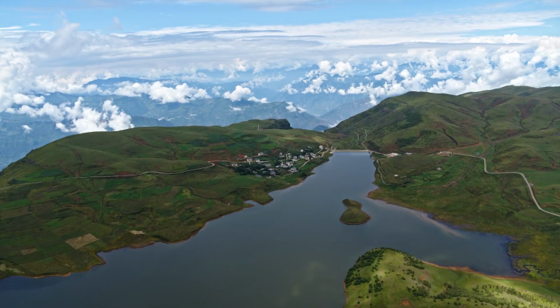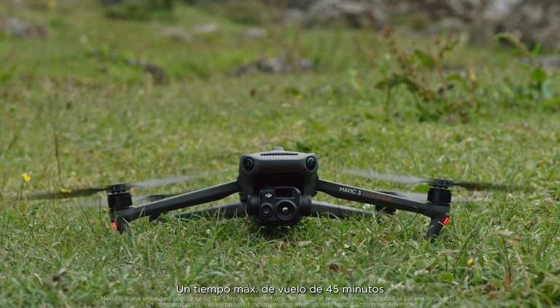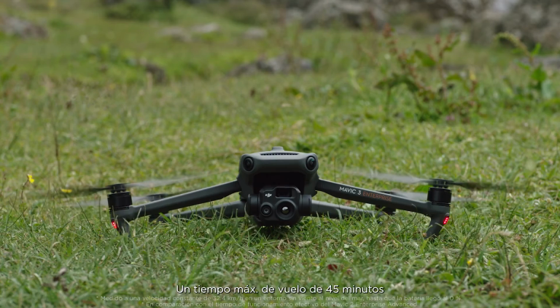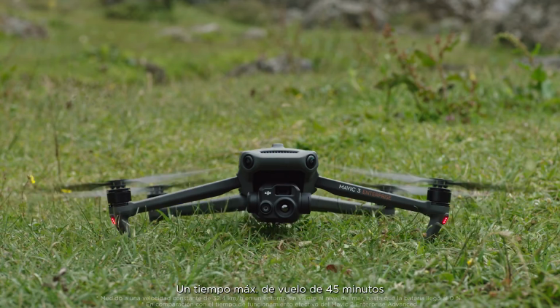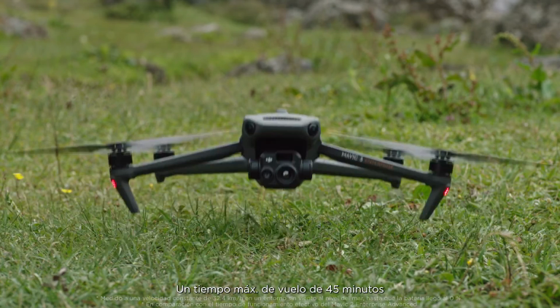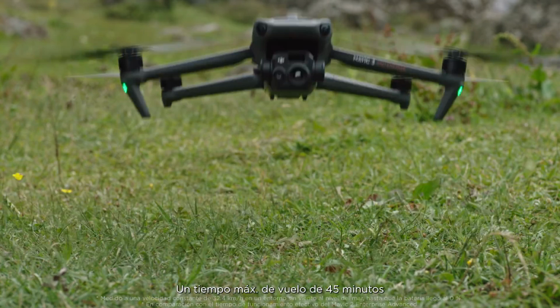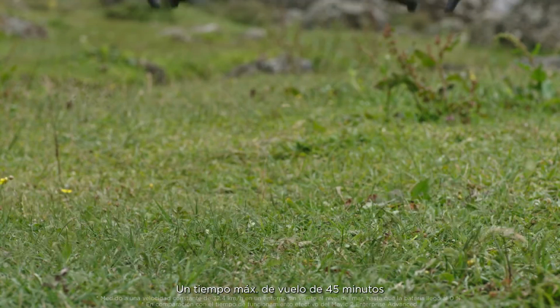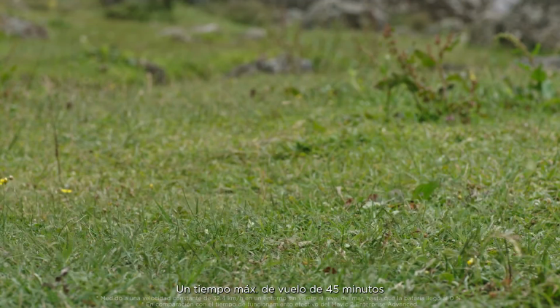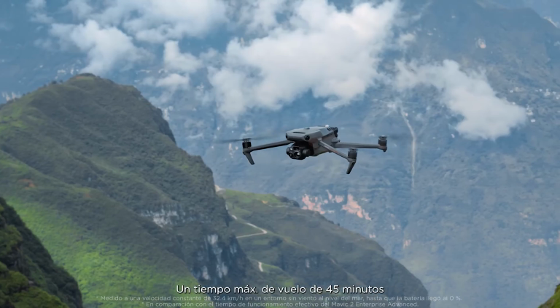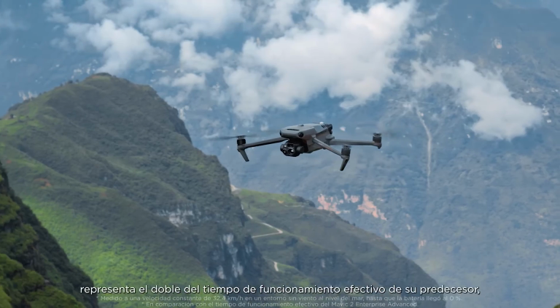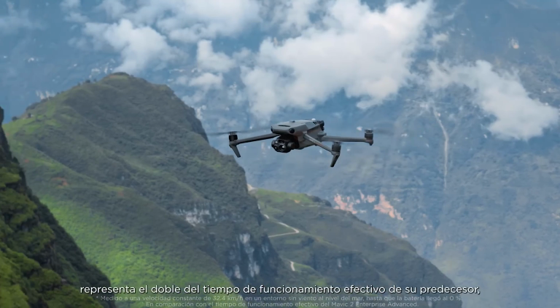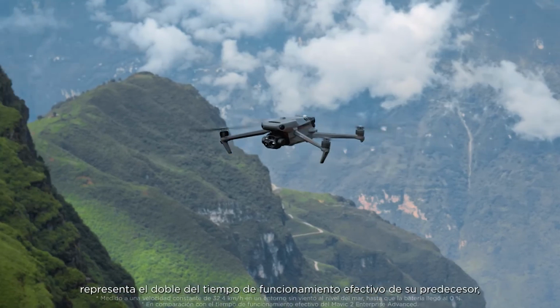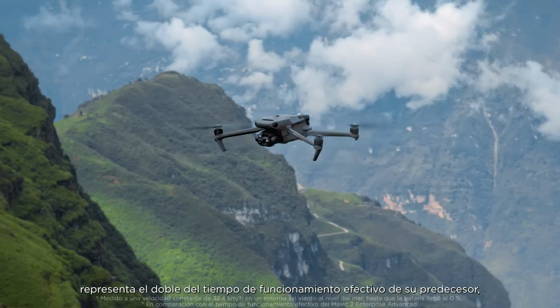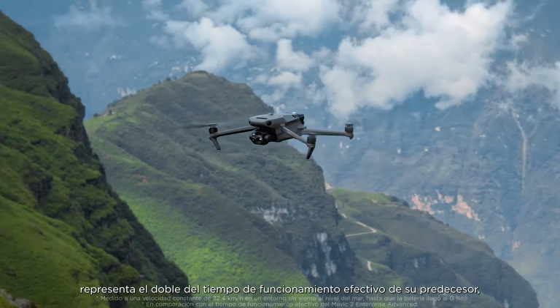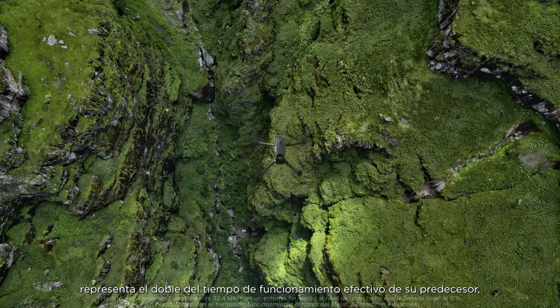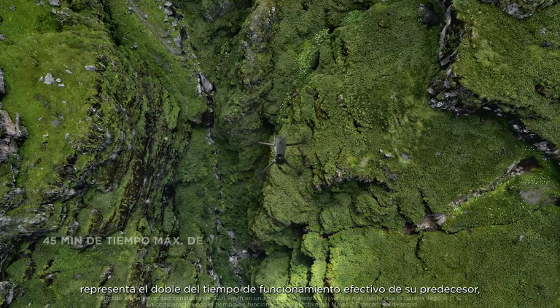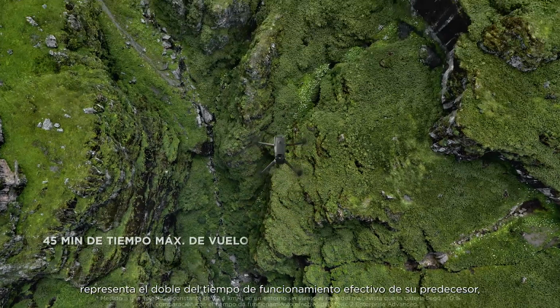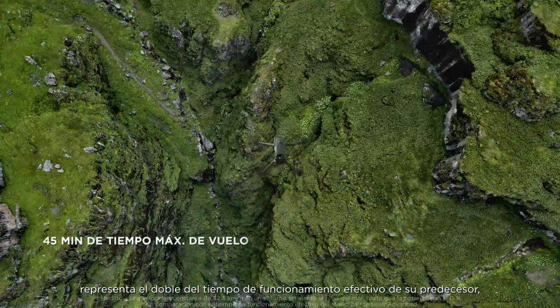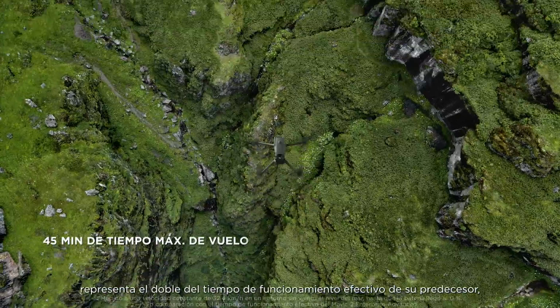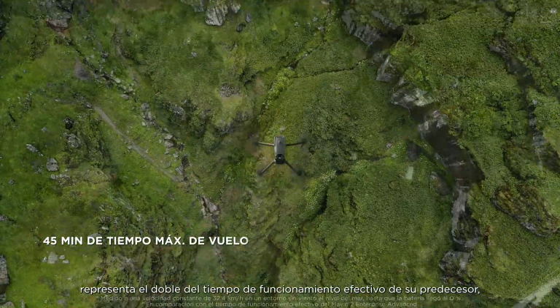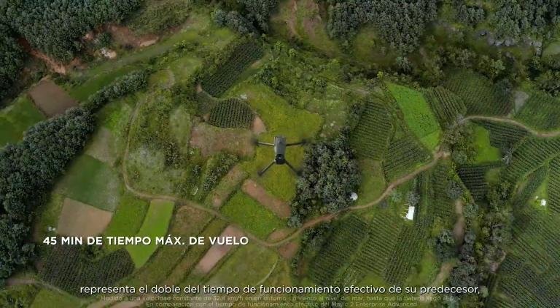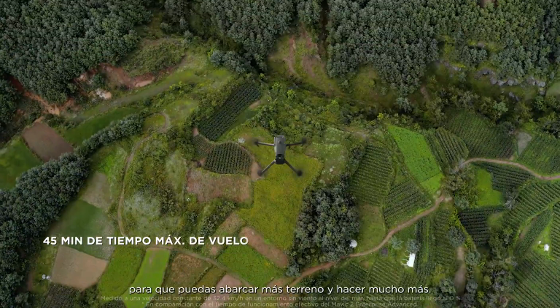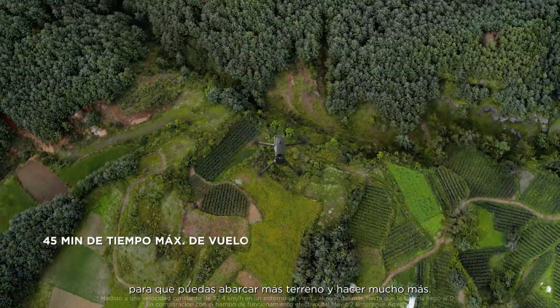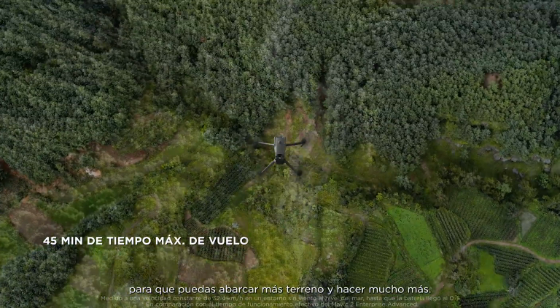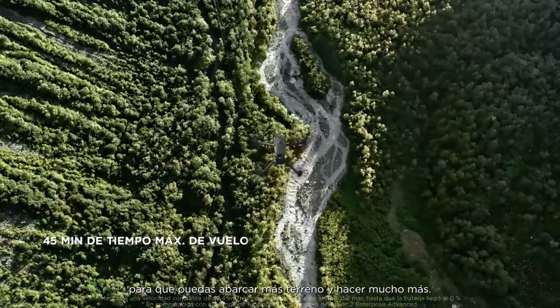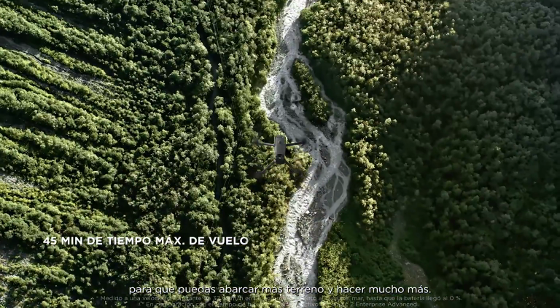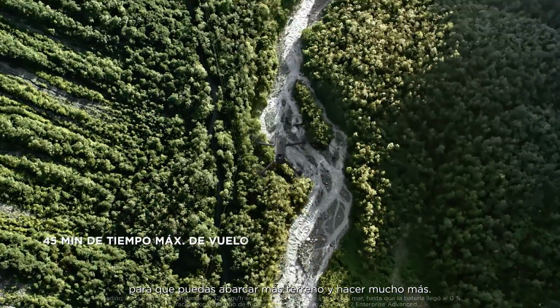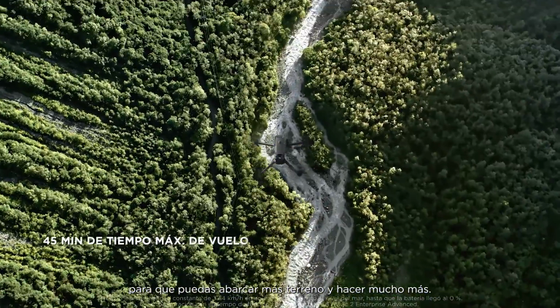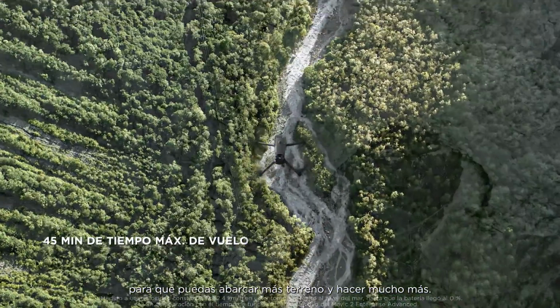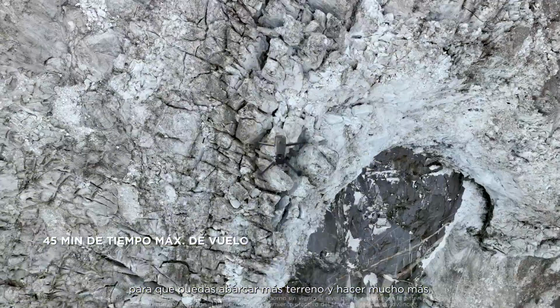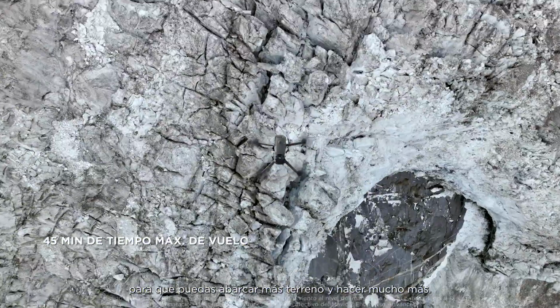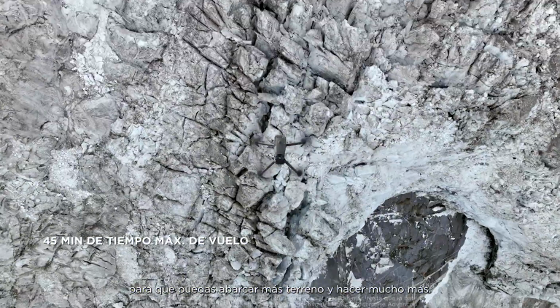A max flight time of 45 minutes means double the effective operation time of its predecessor, so you can cover more ground and get more done.